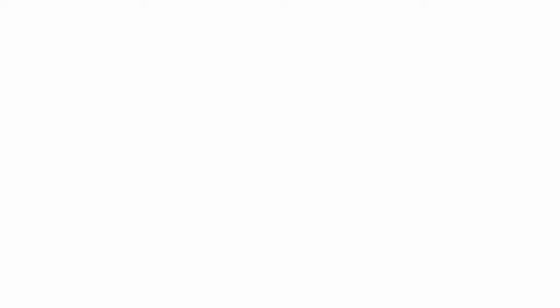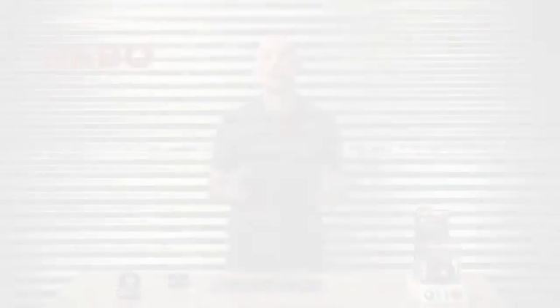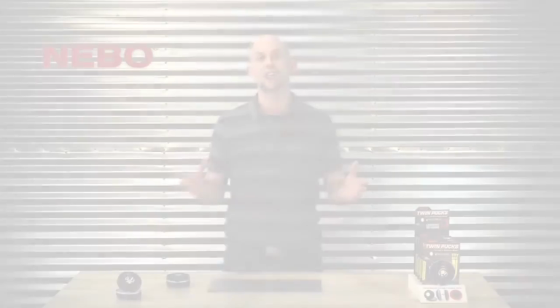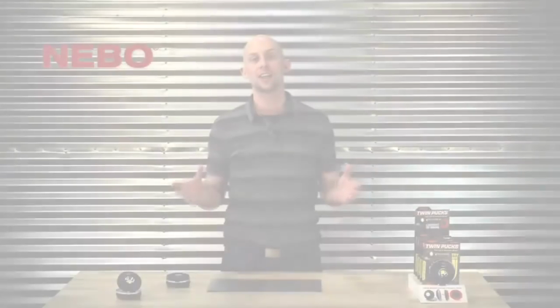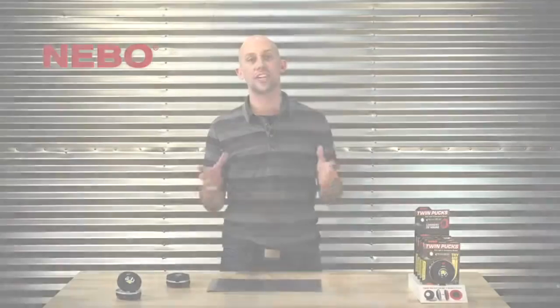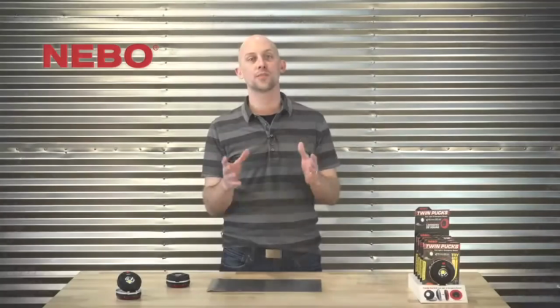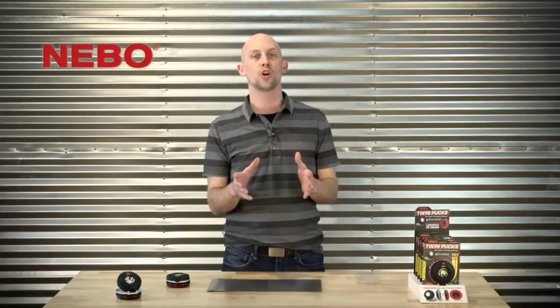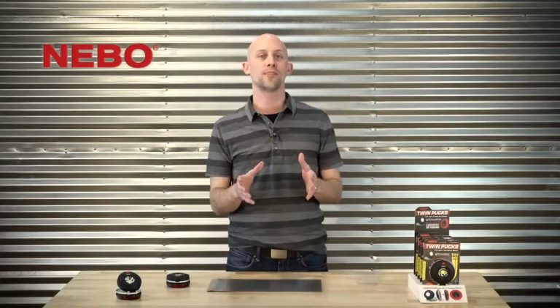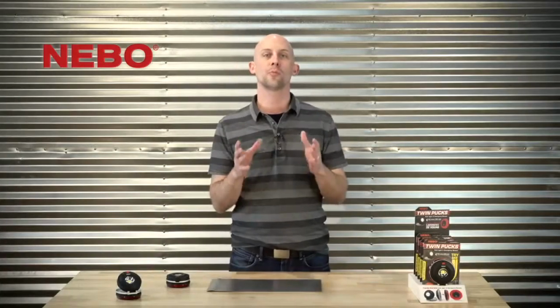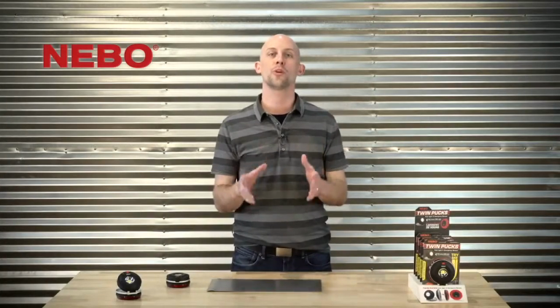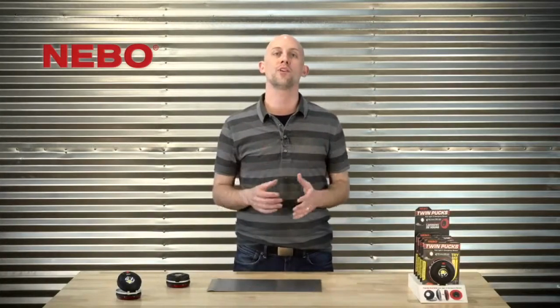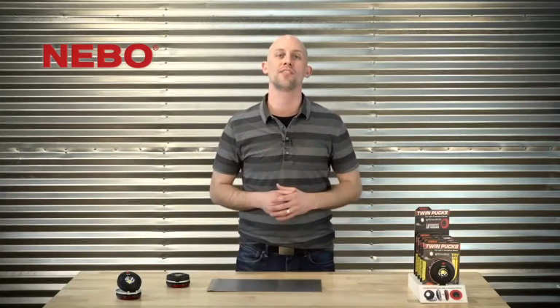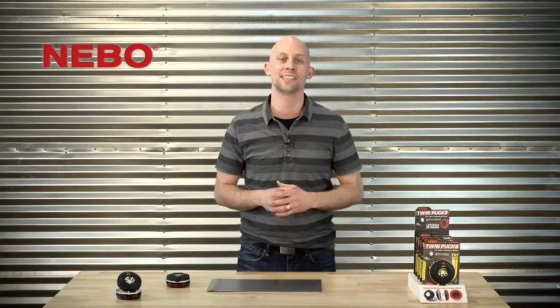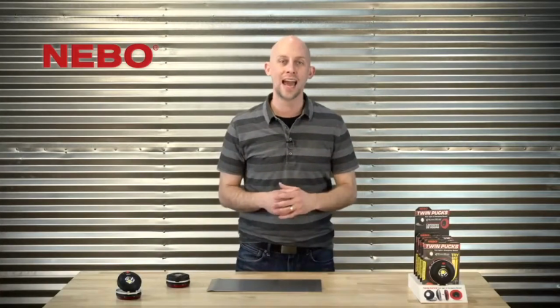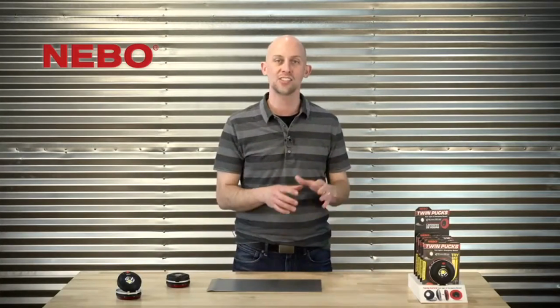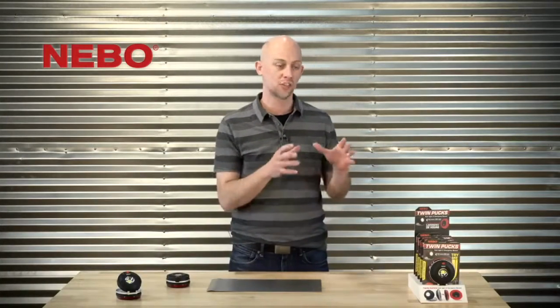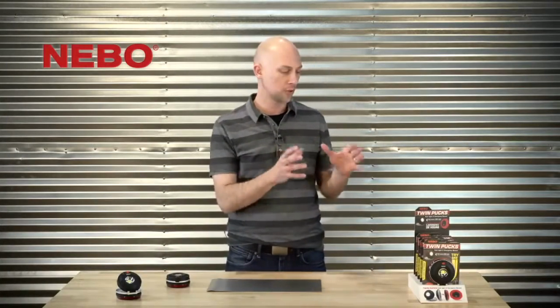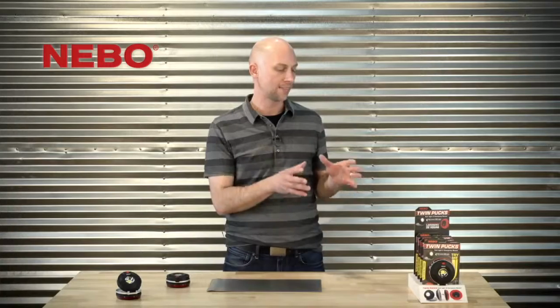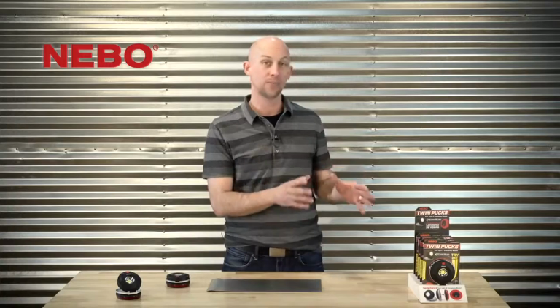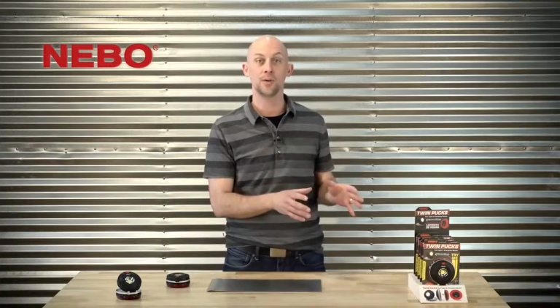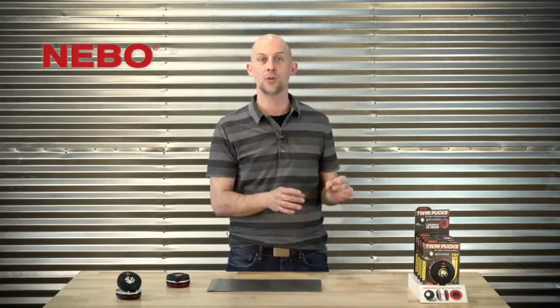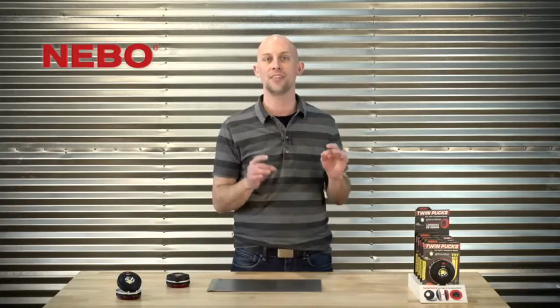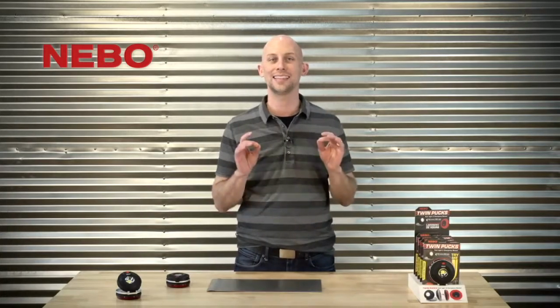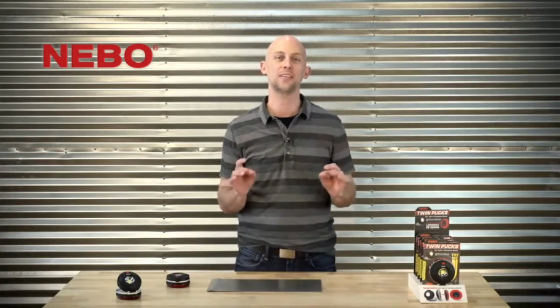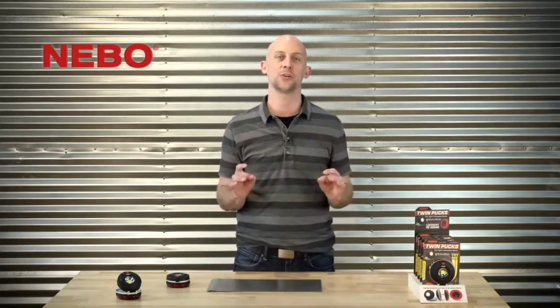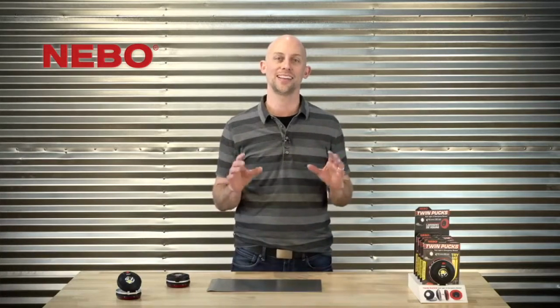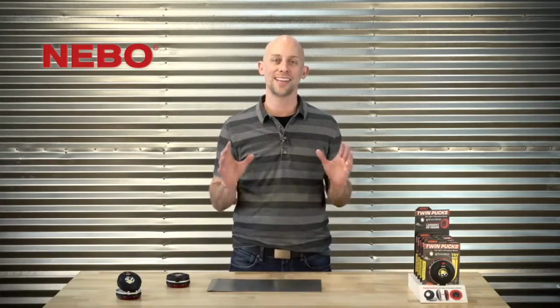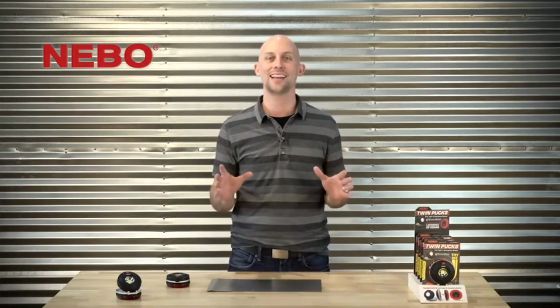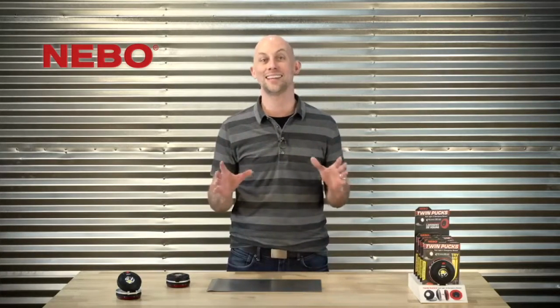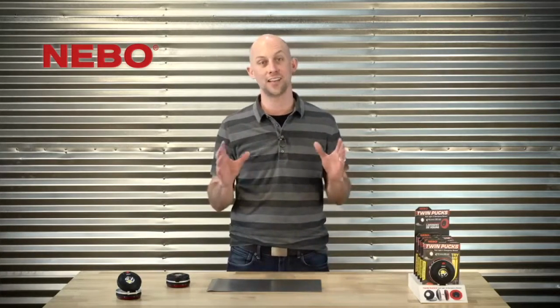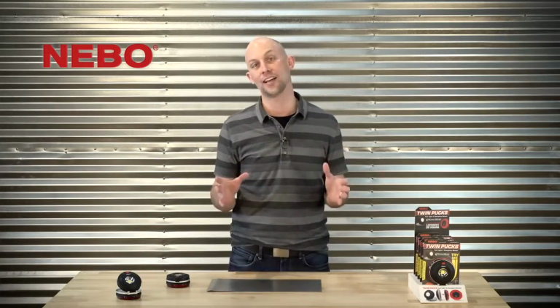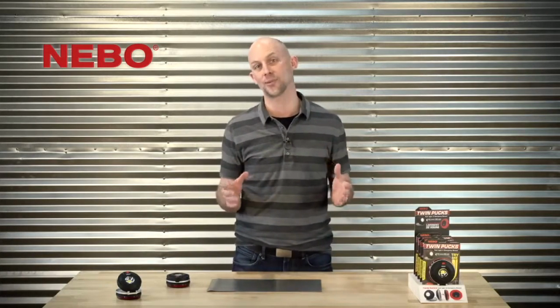Hey, it's Josh. Thanks for joining me for a preview of a fantastic new light from Nebo, the leader in lighting innovation.